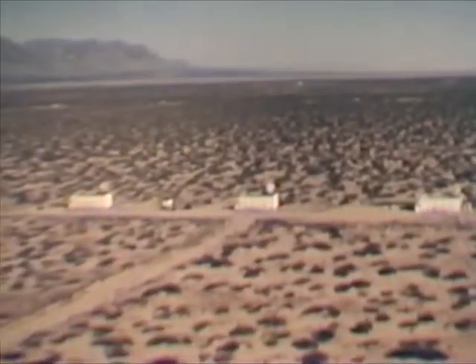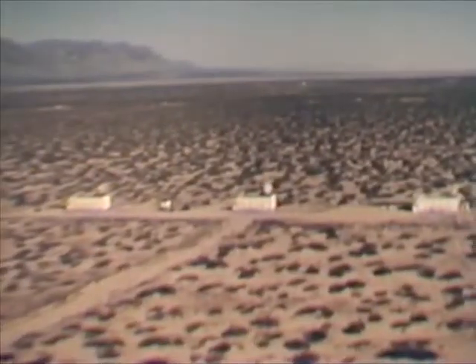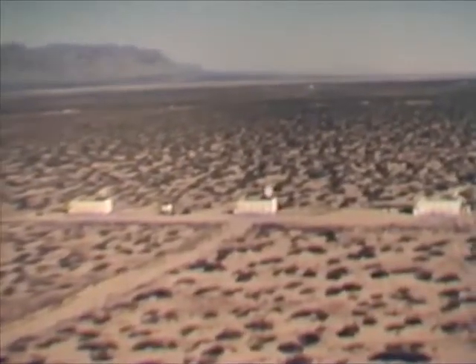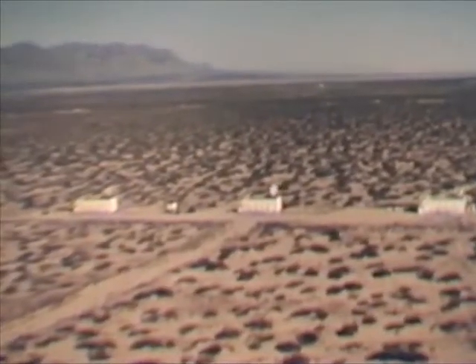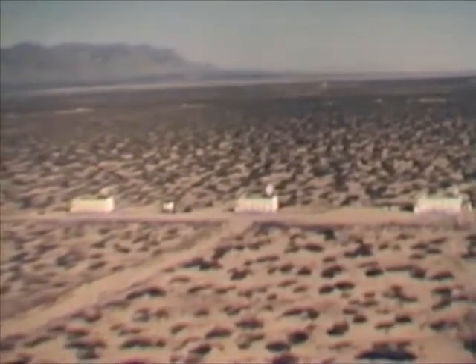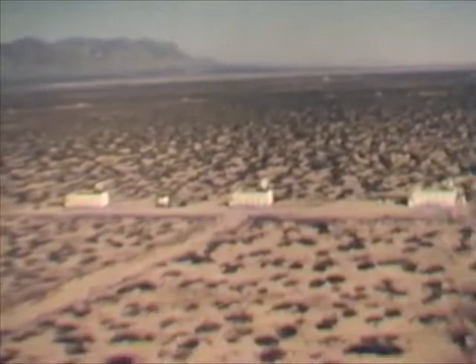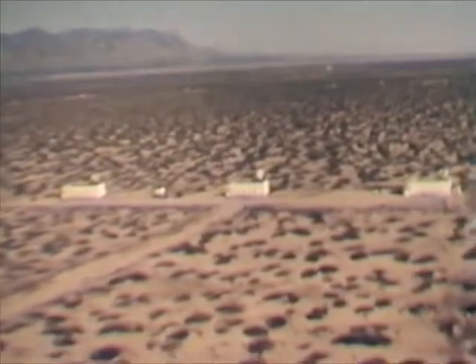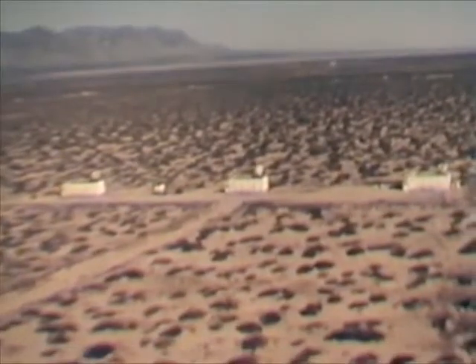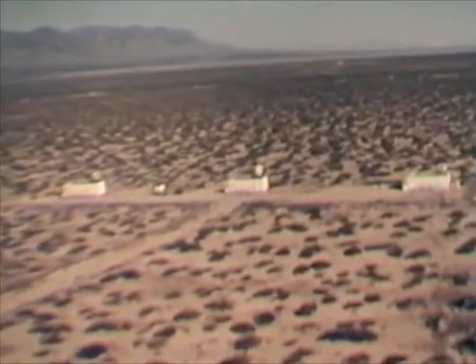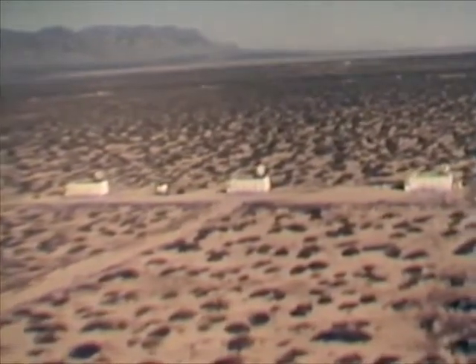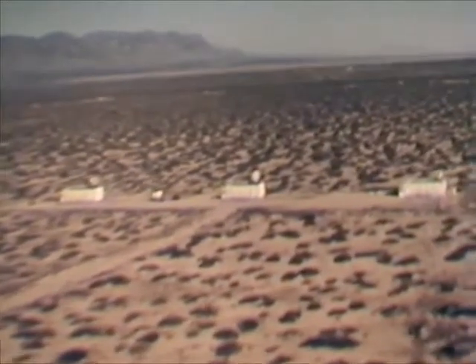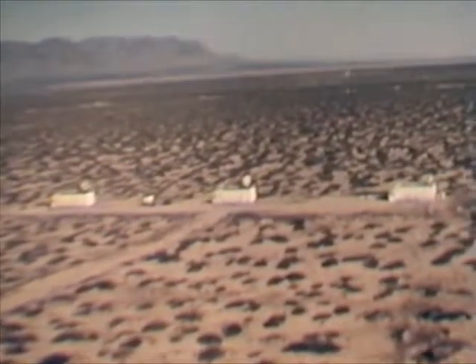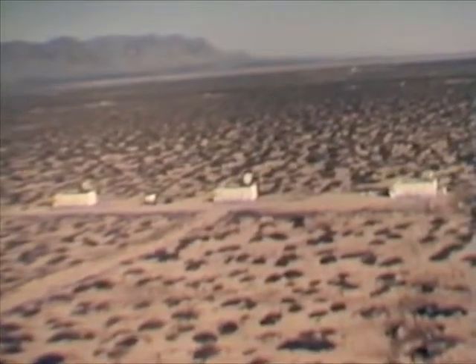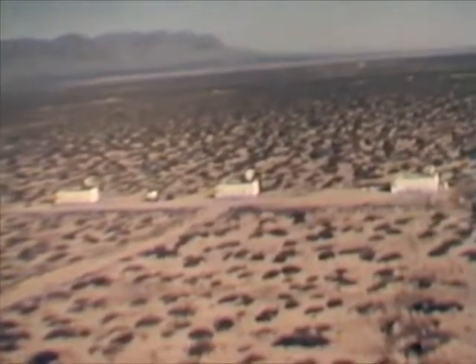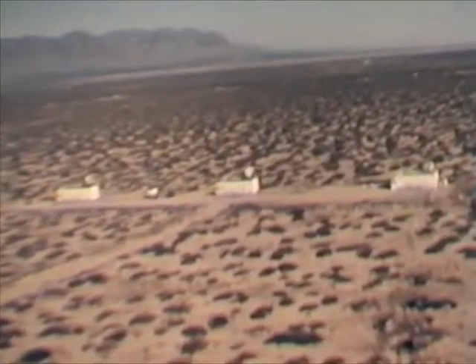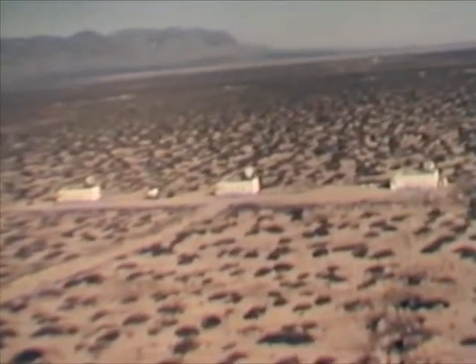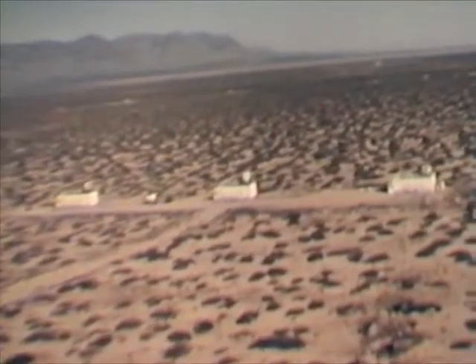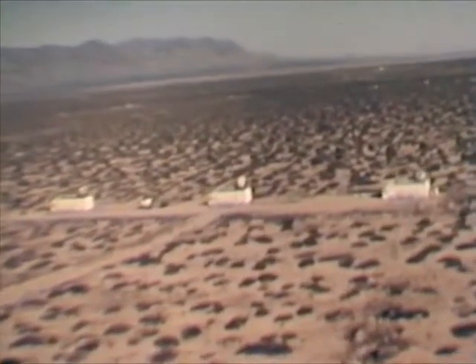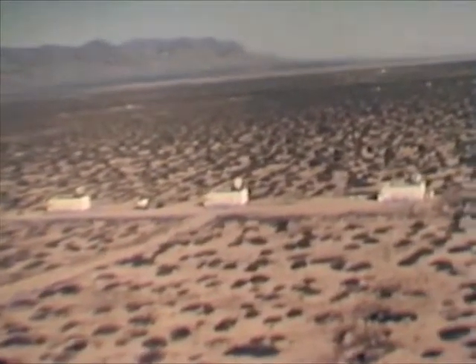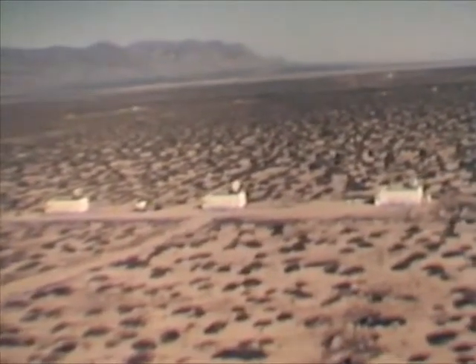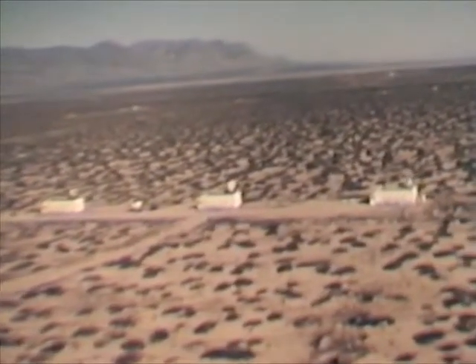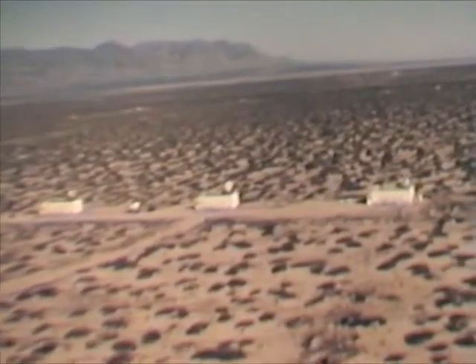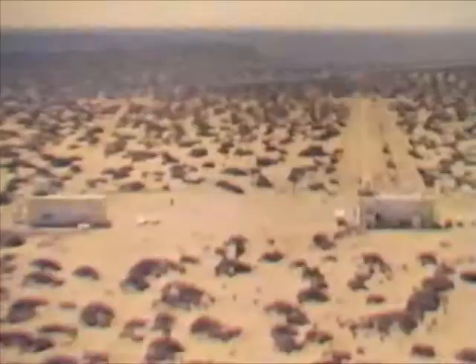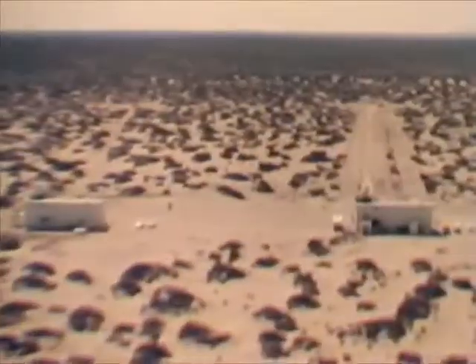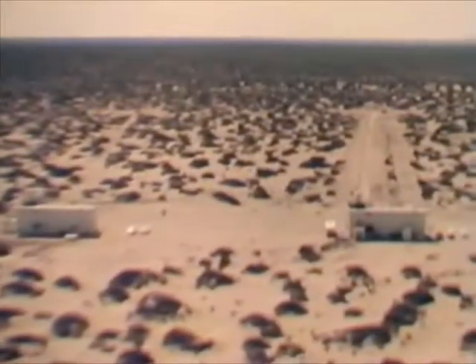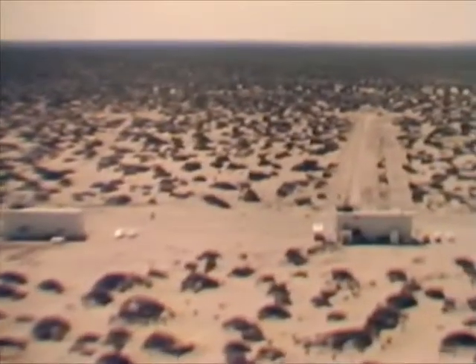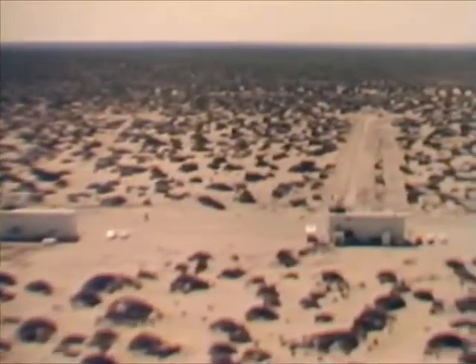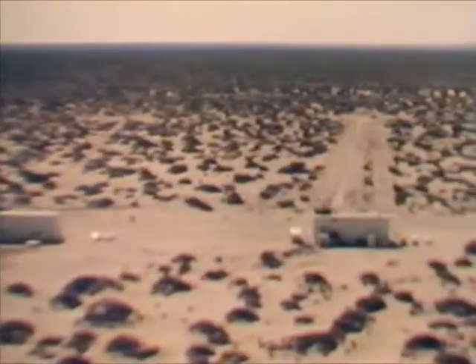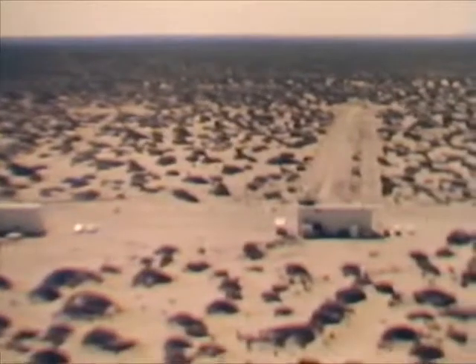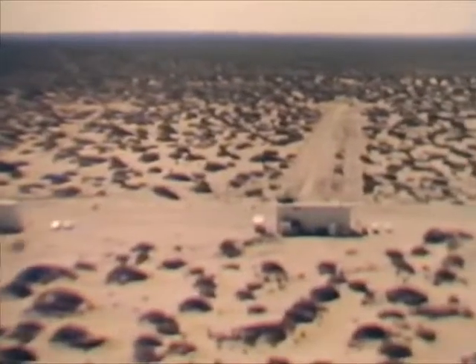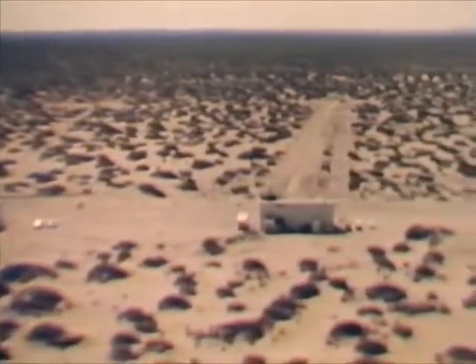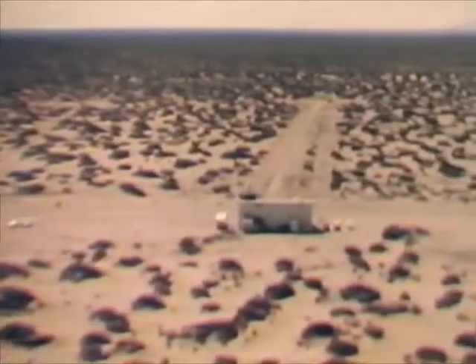Close by are three ANFPS-16 instrumentation radar stations, part of an extensive chain system covering the entire range.